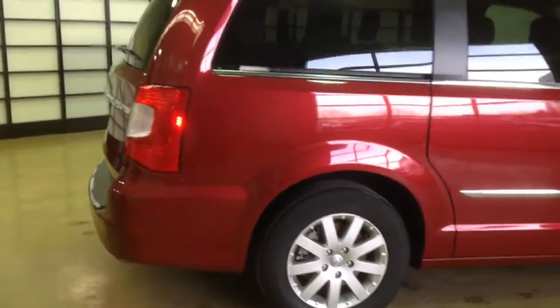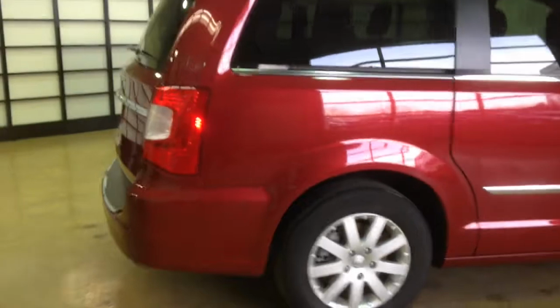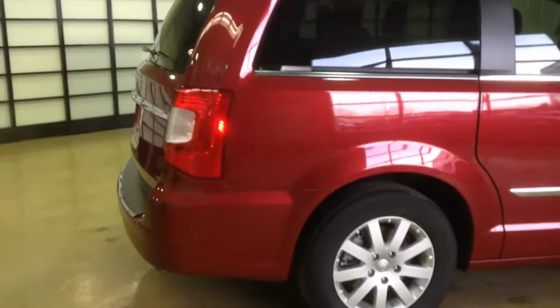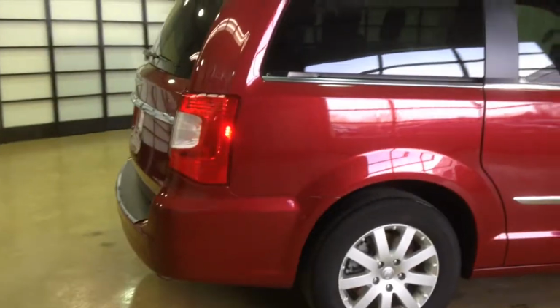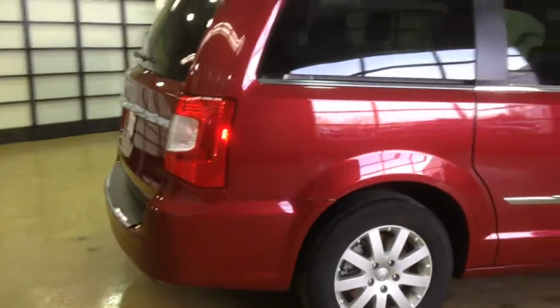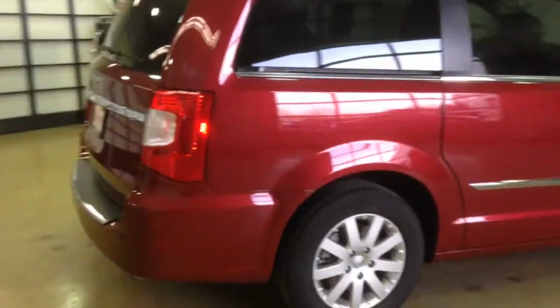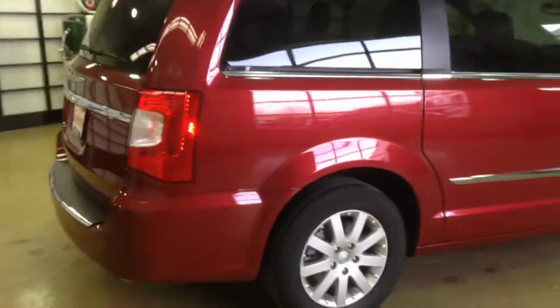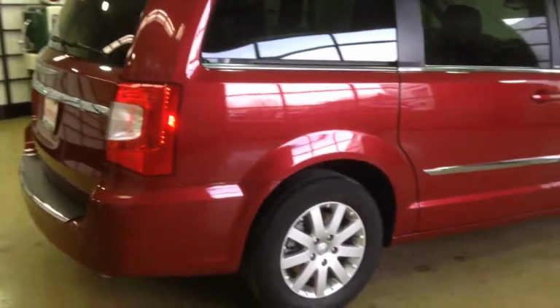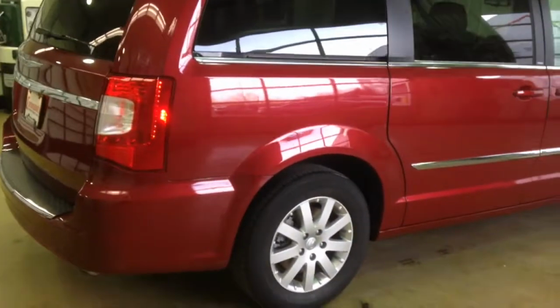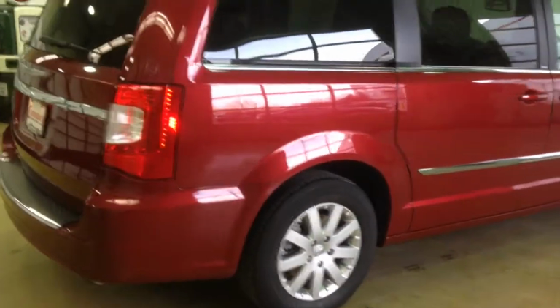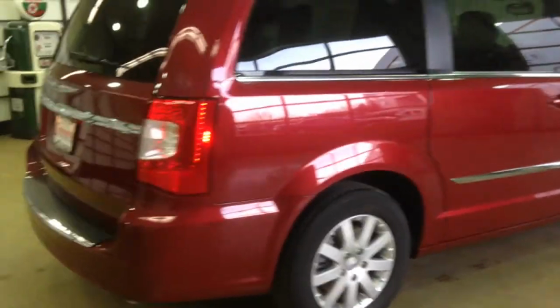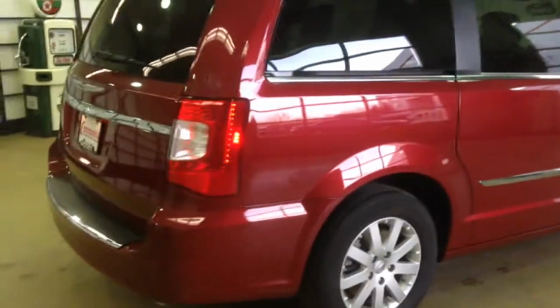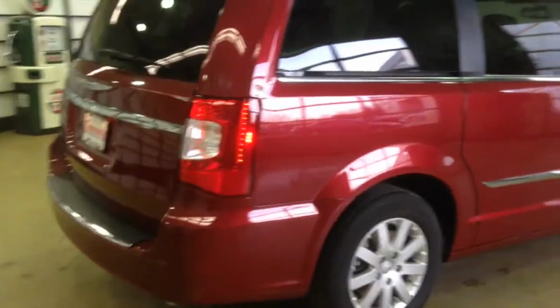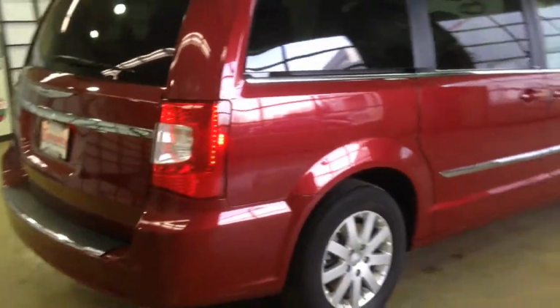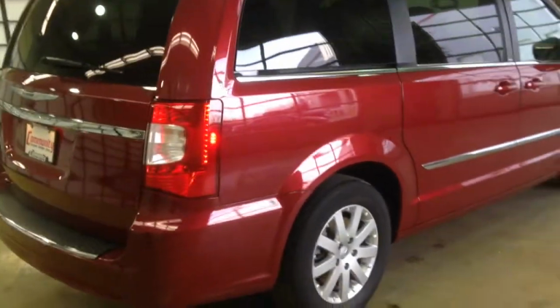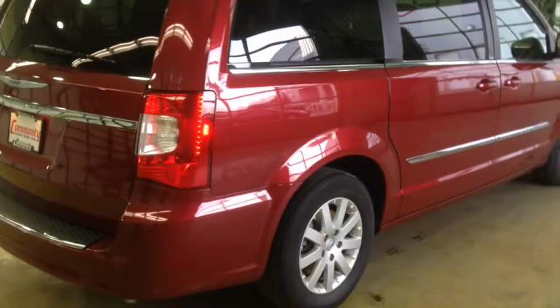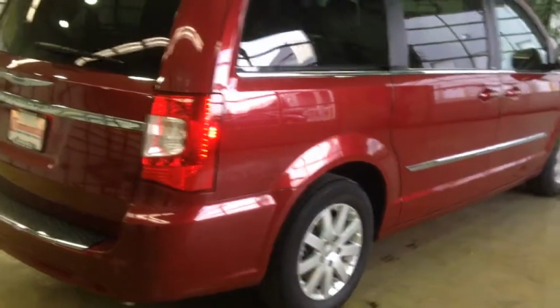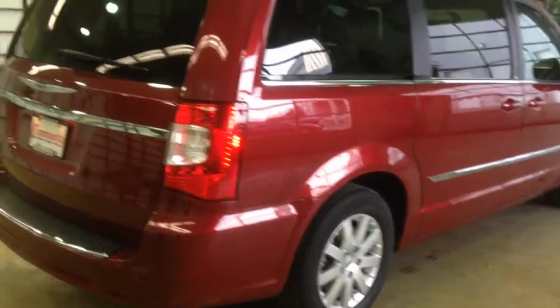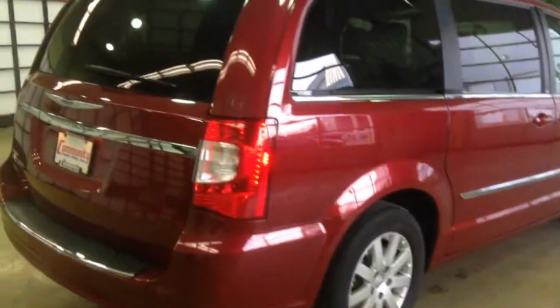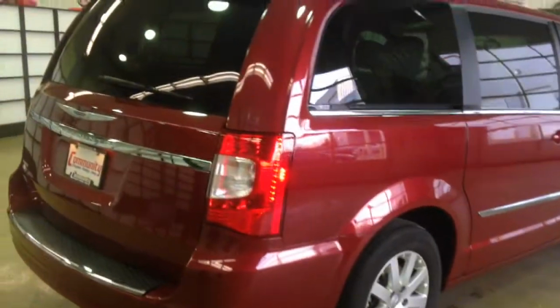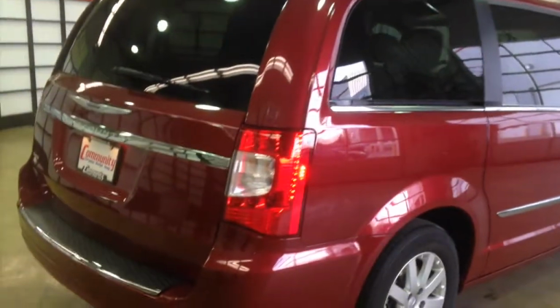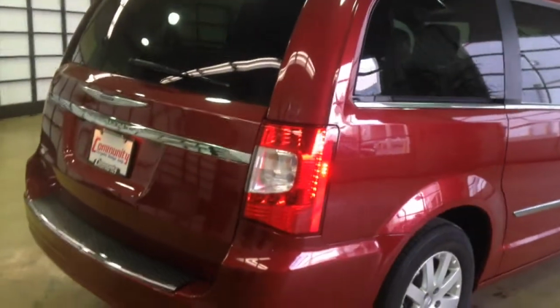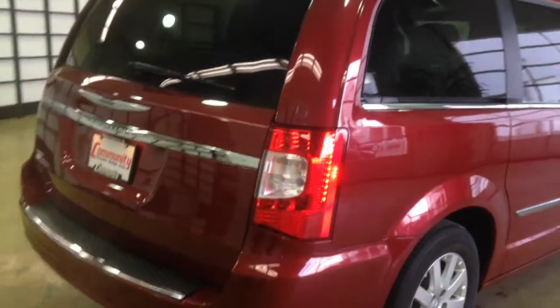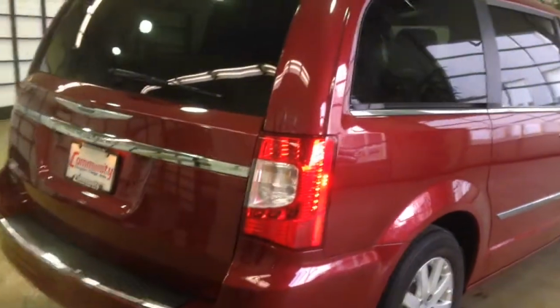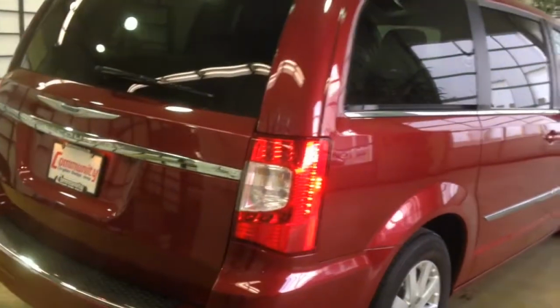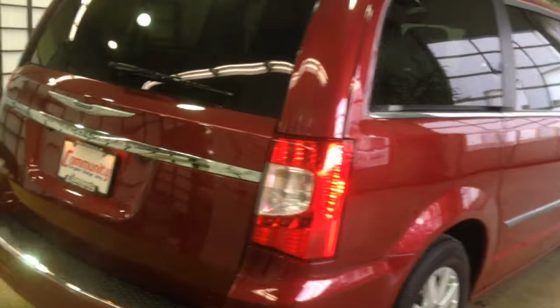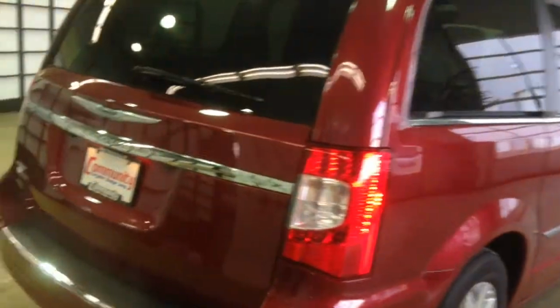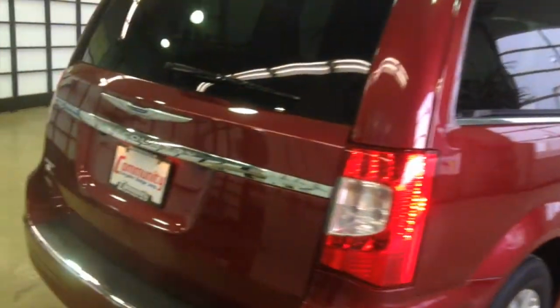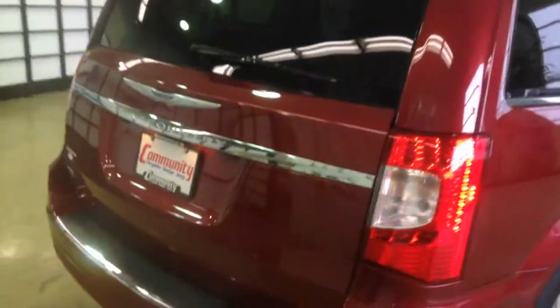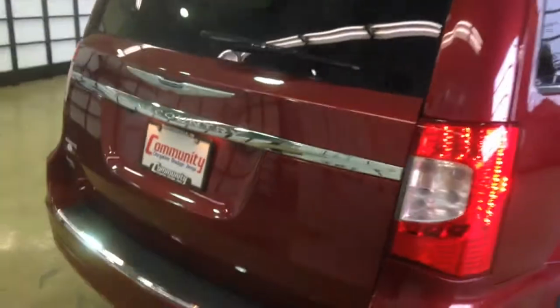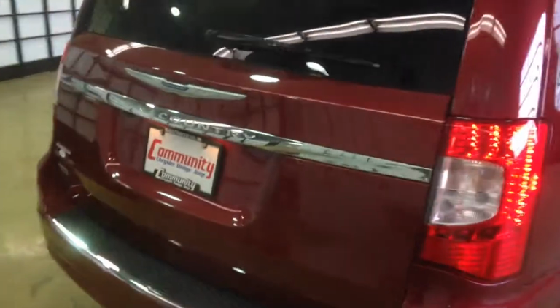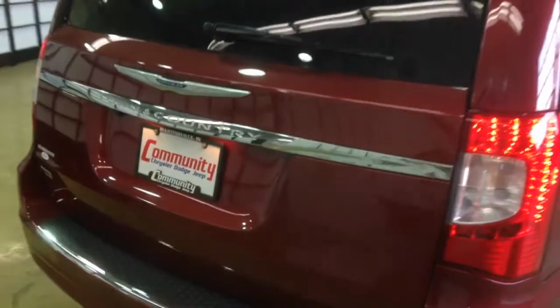This paint is deep cherry red crystal pearl coat. It has a black and light graystone leather trimmed interior.